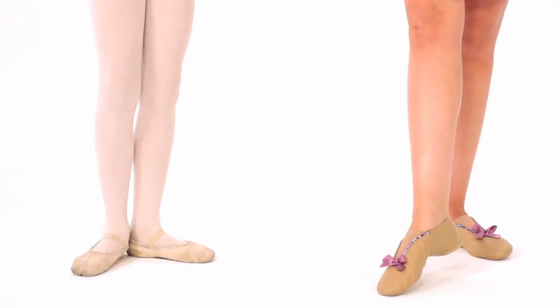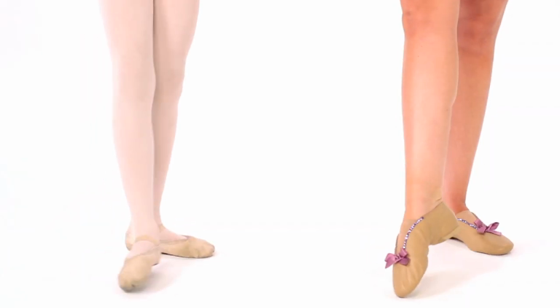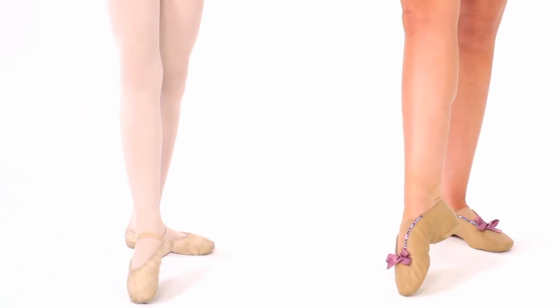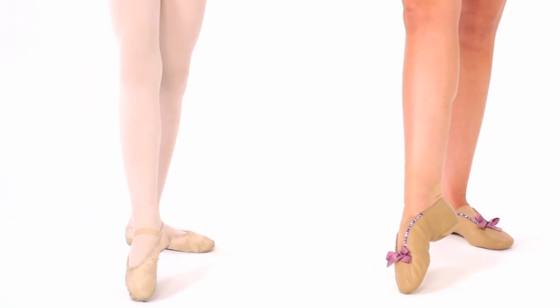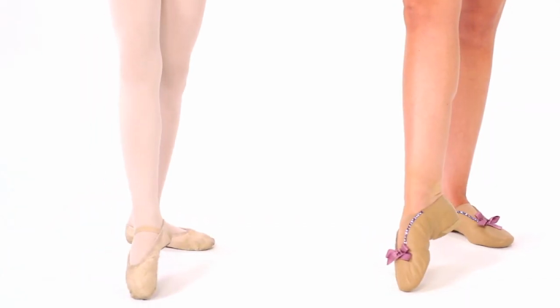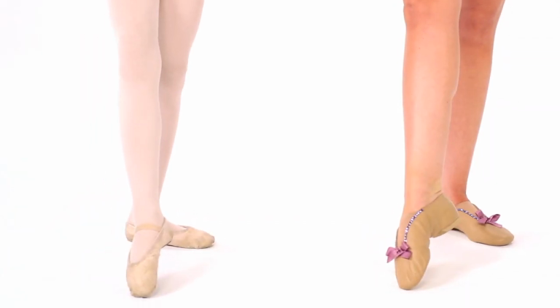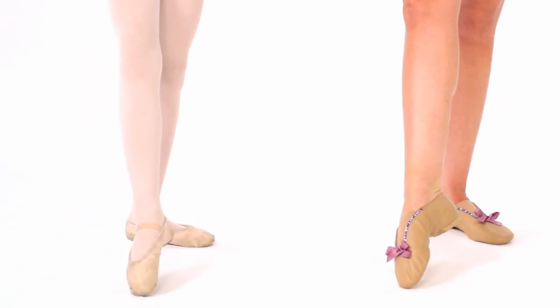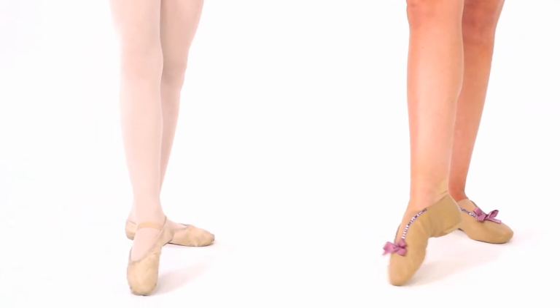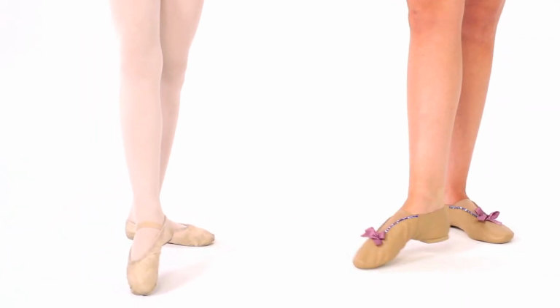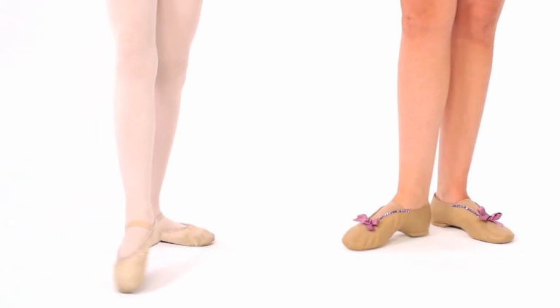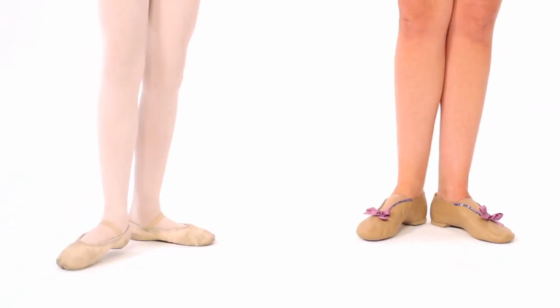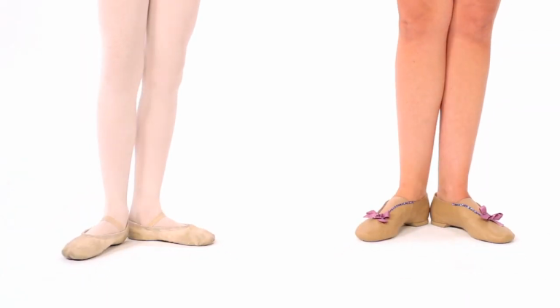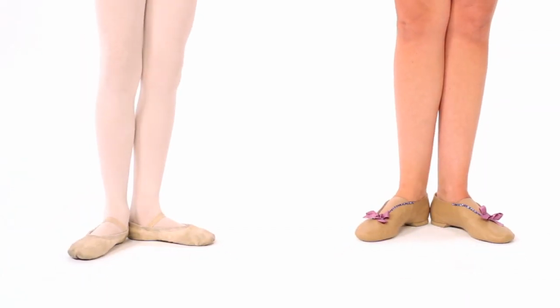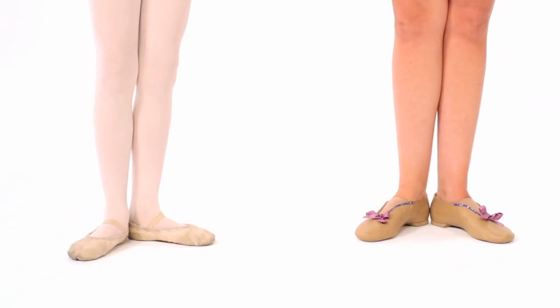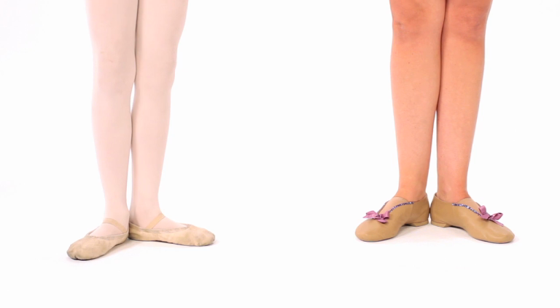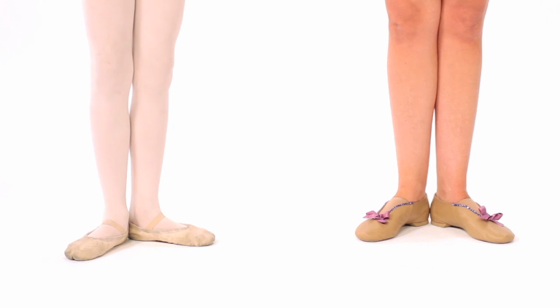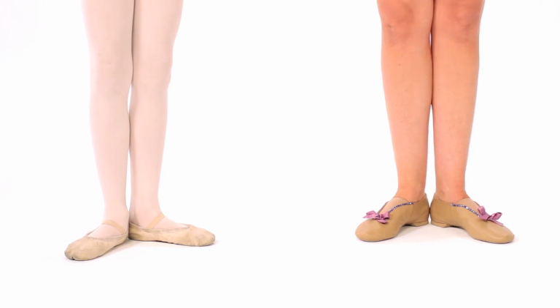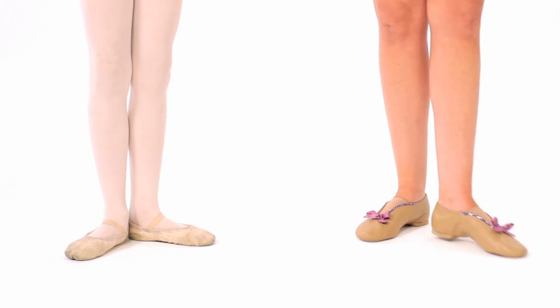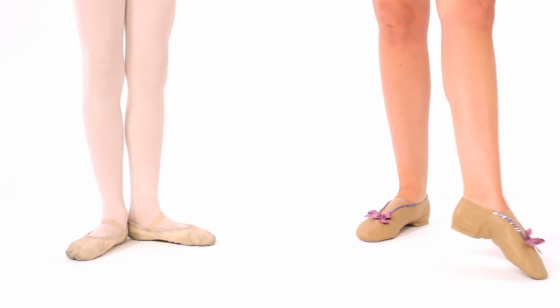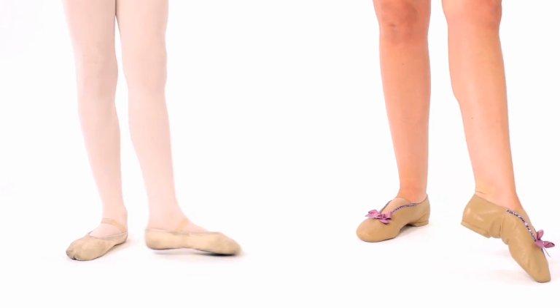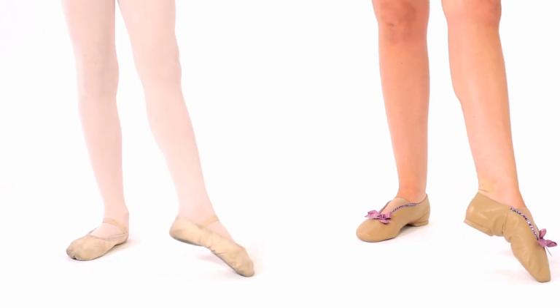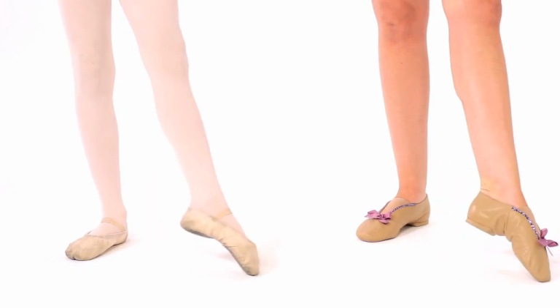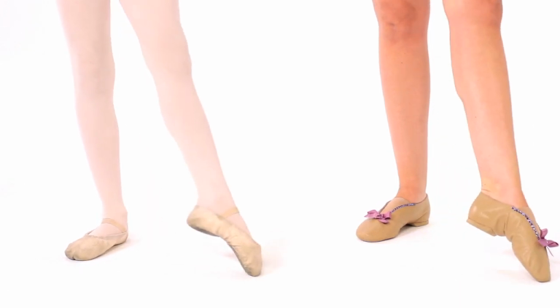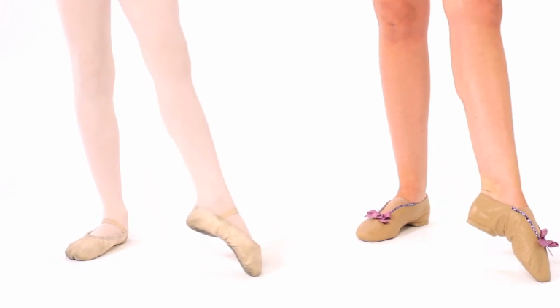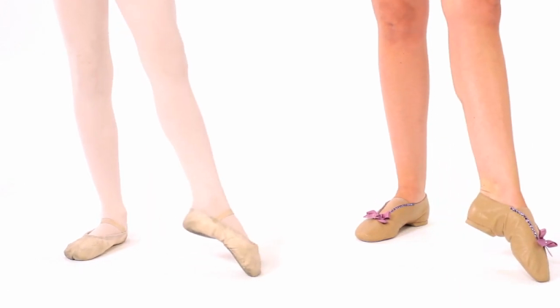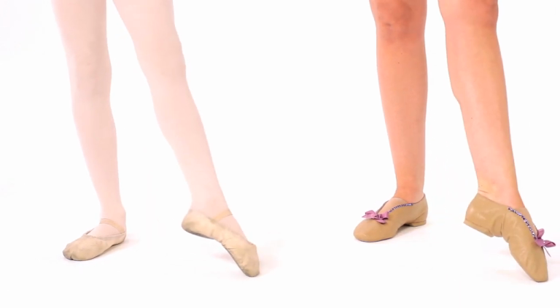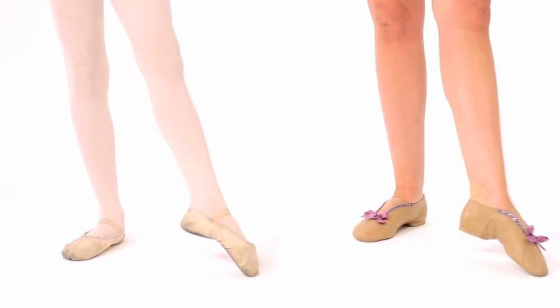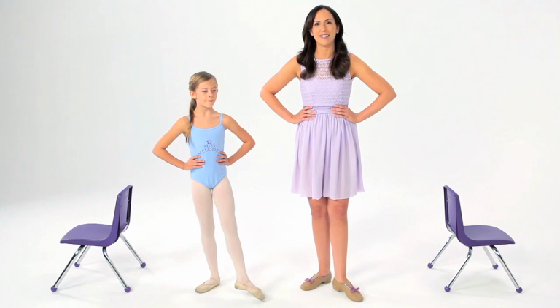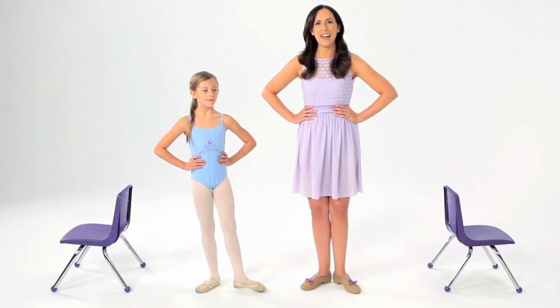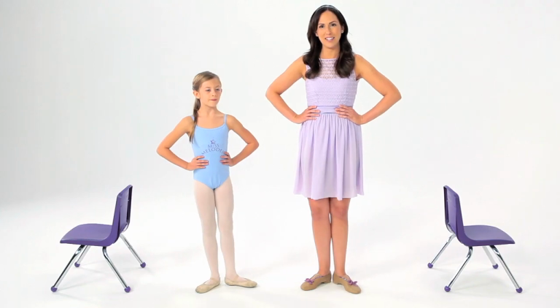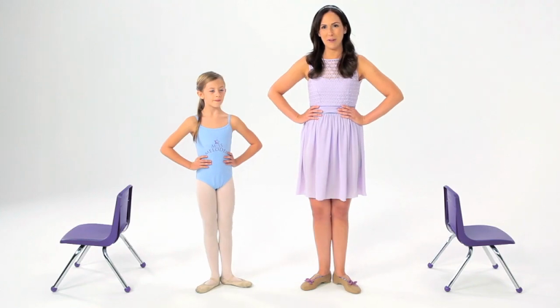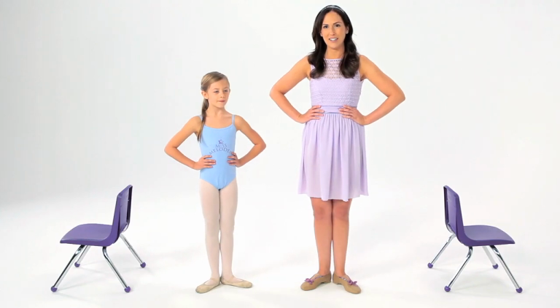Tendu. Beautiful. And kiss my heels. And tendu. Gorgeous. And kiss my heels.